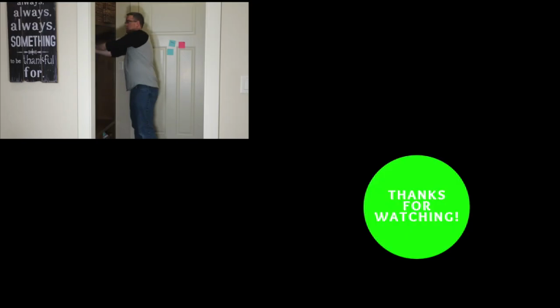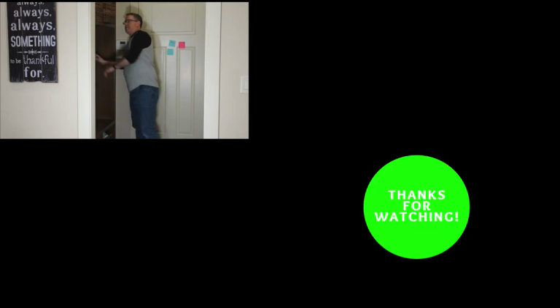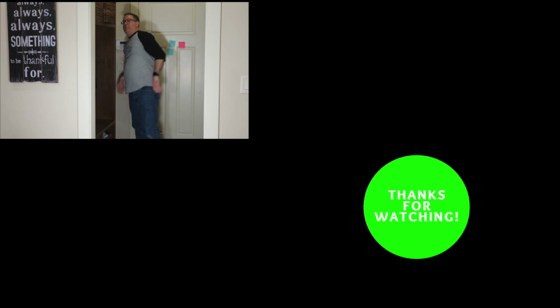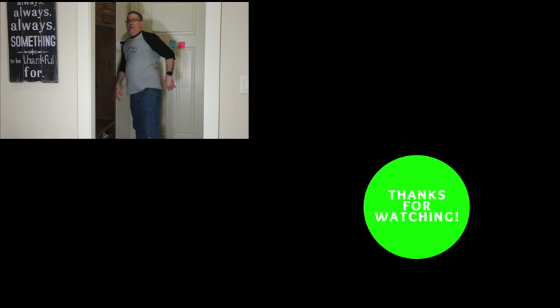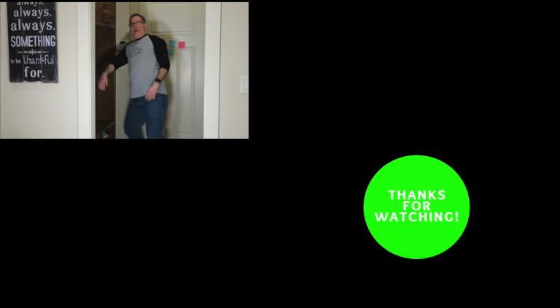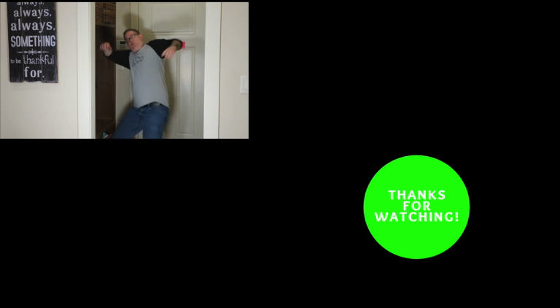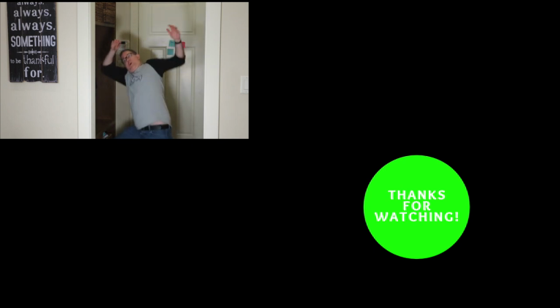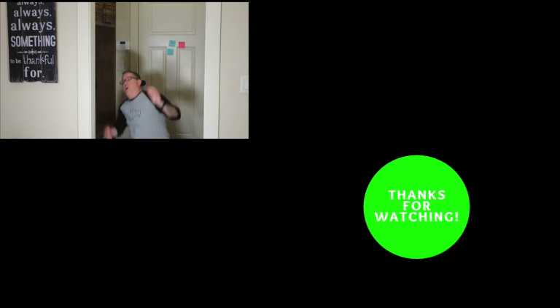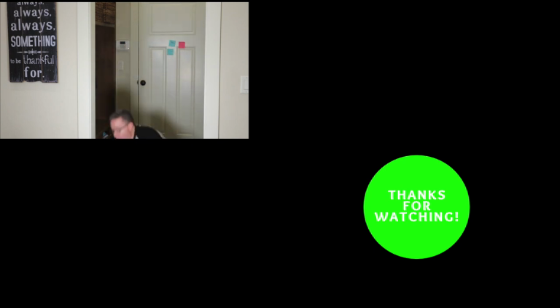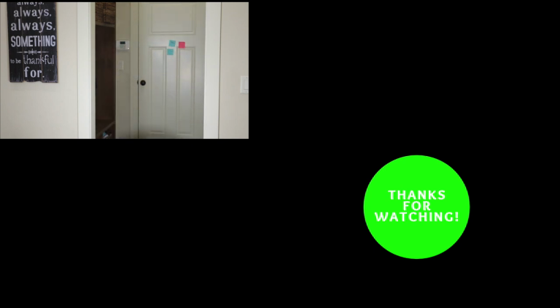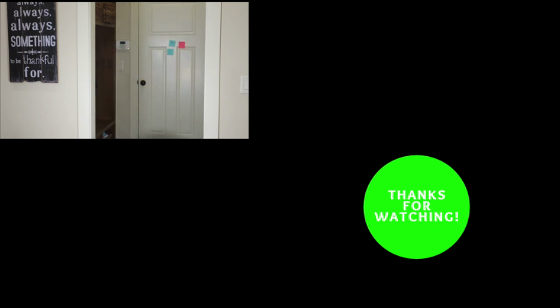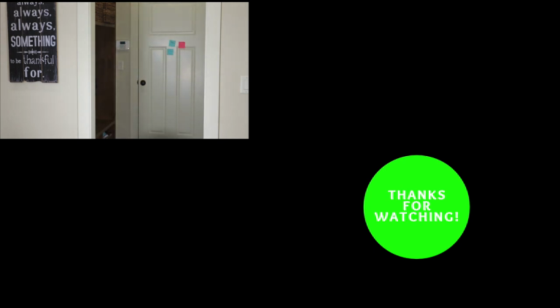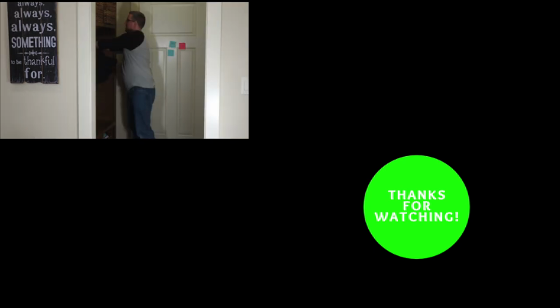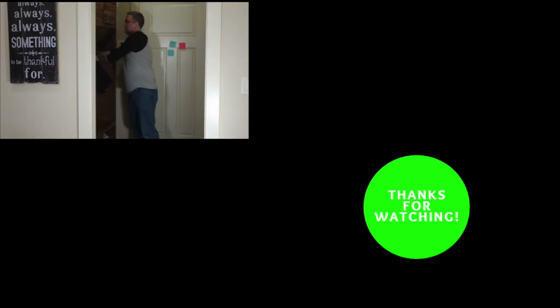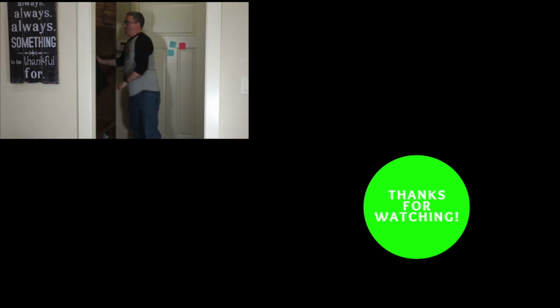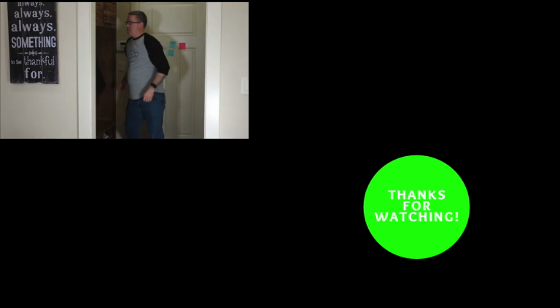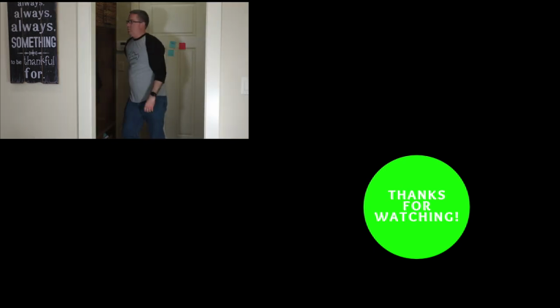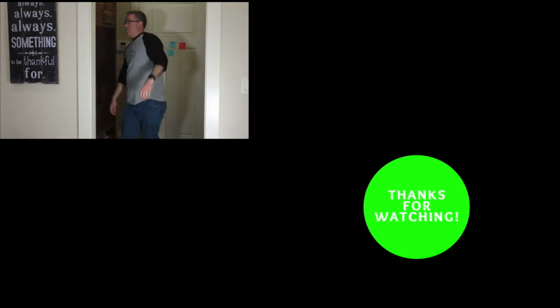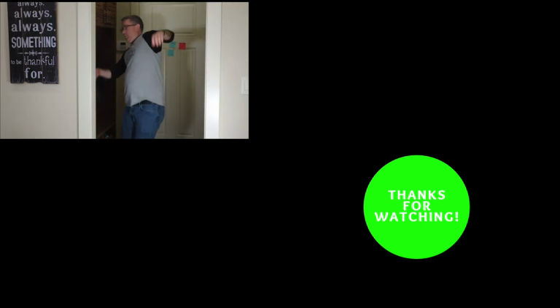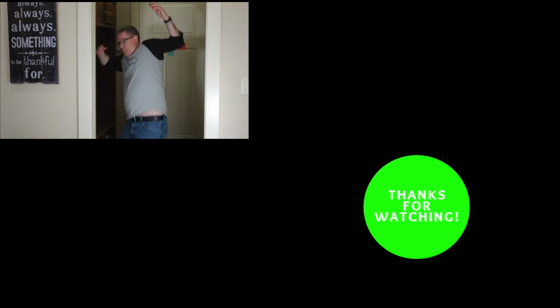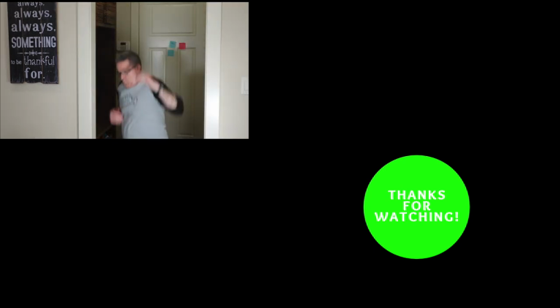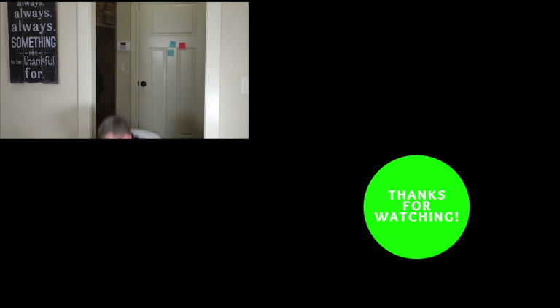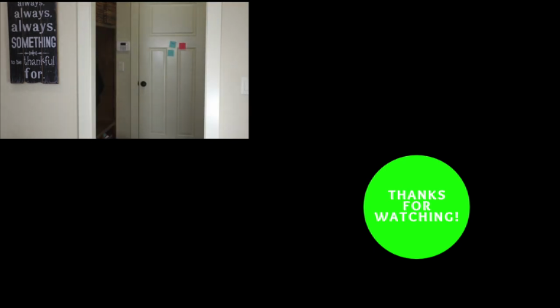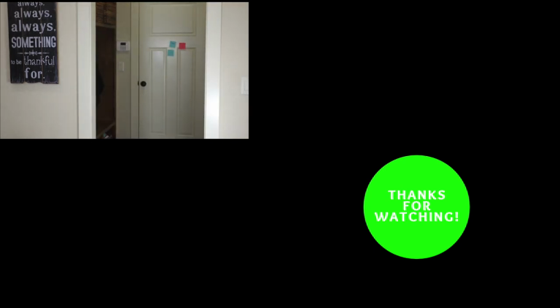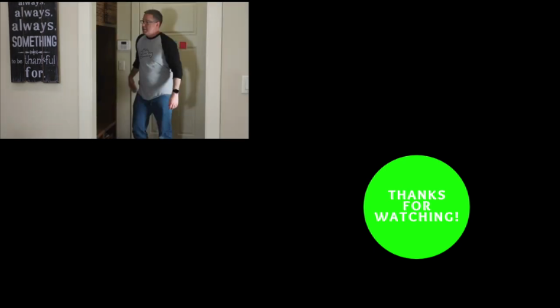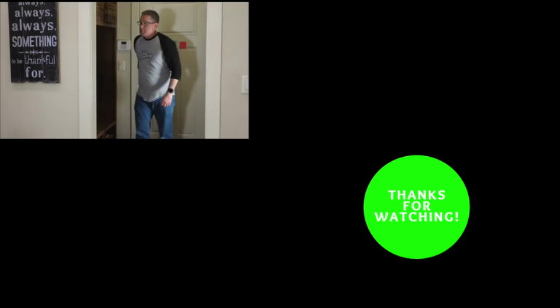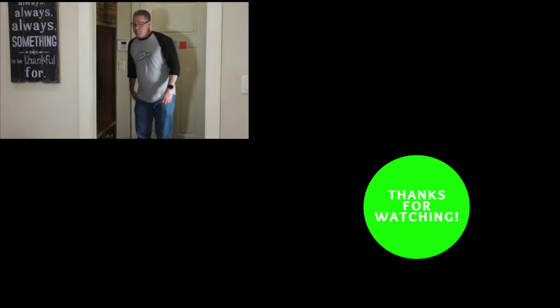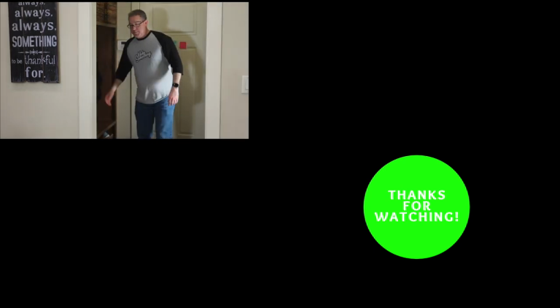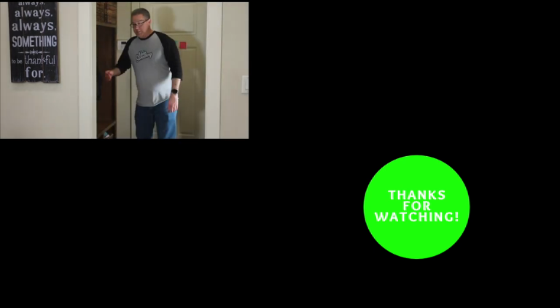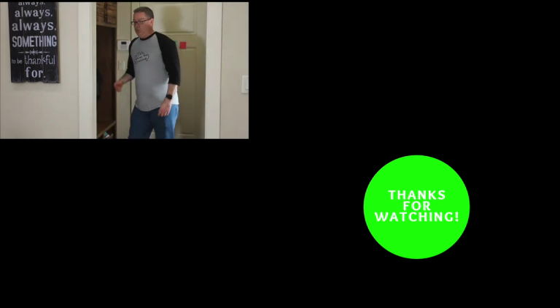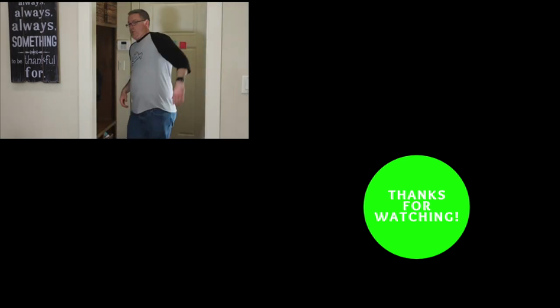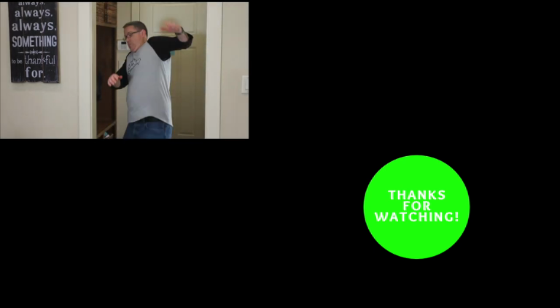Where's everybody at? How was school? Hey what do you want for dinner?